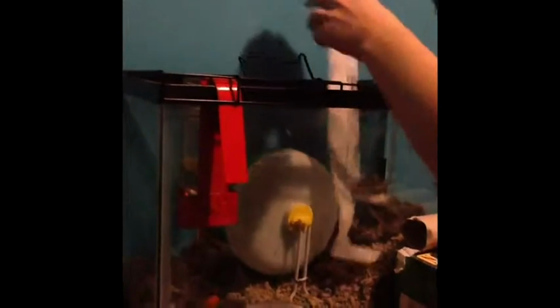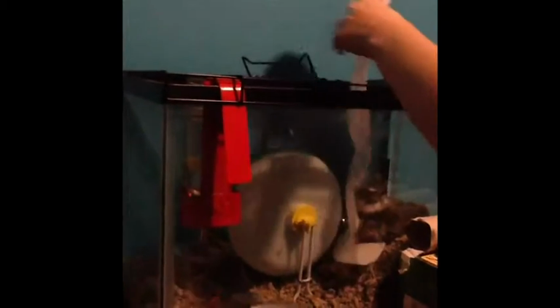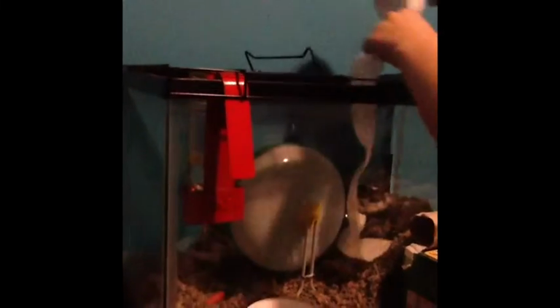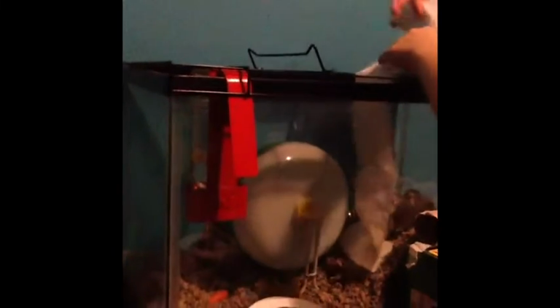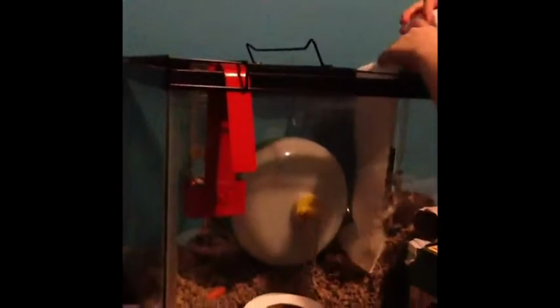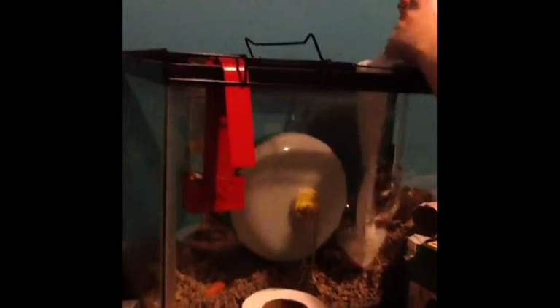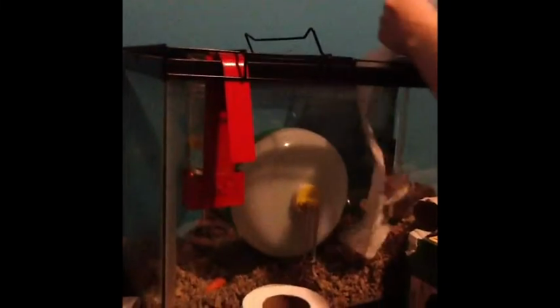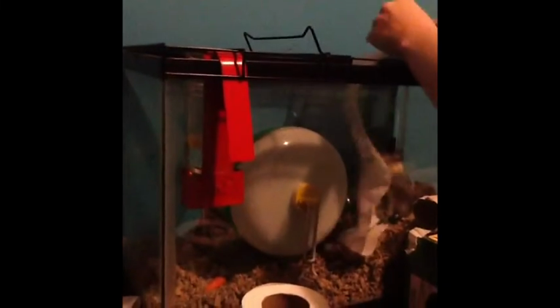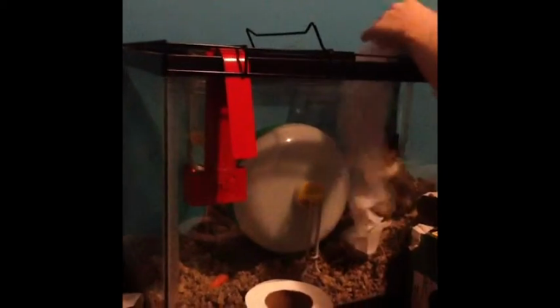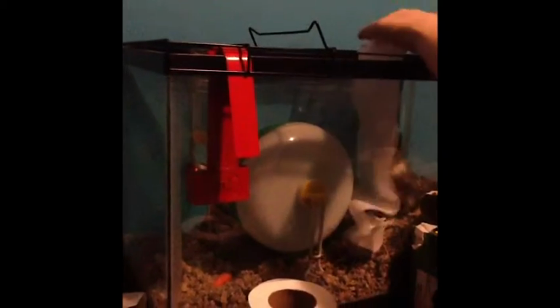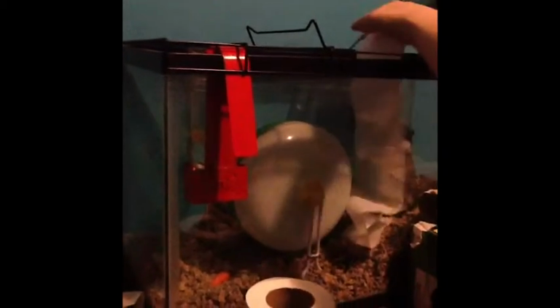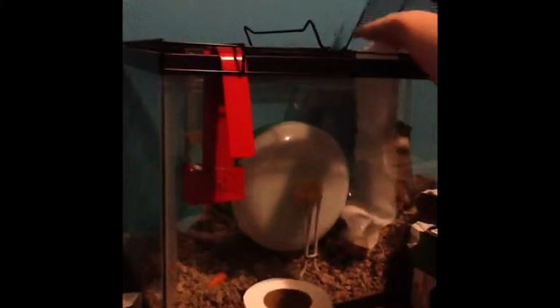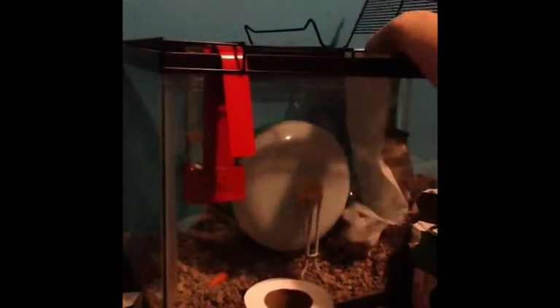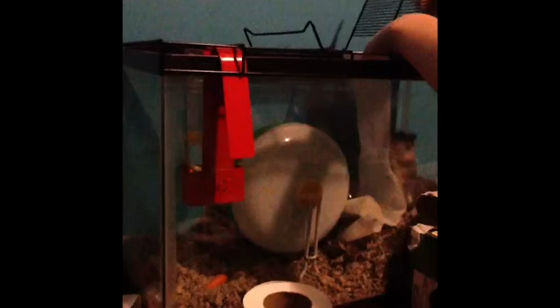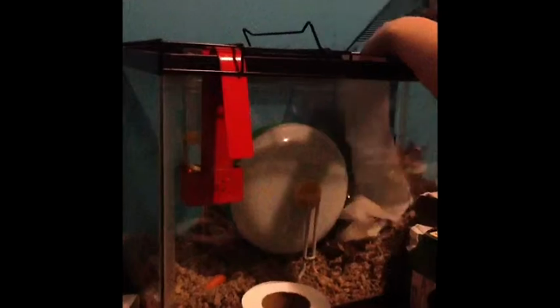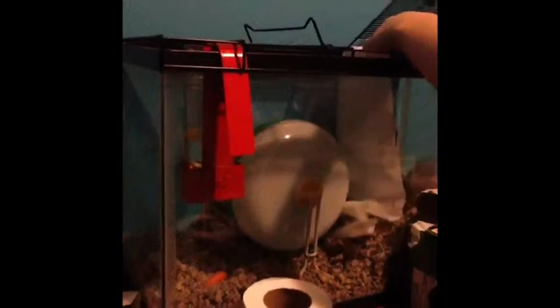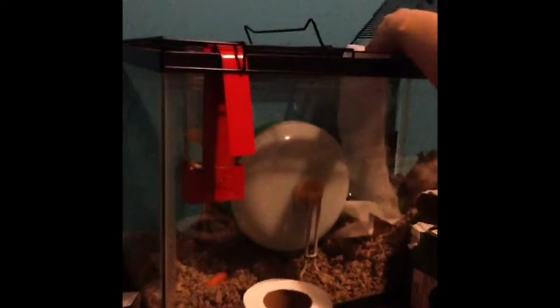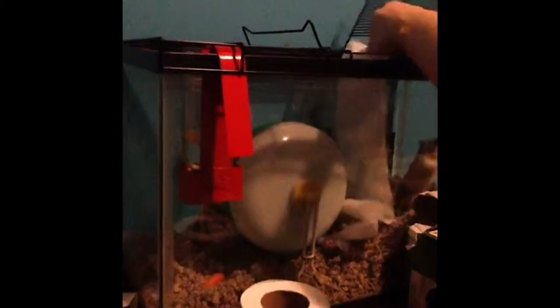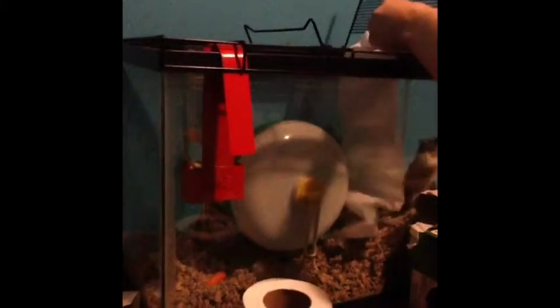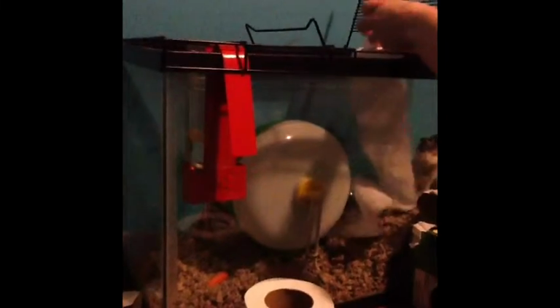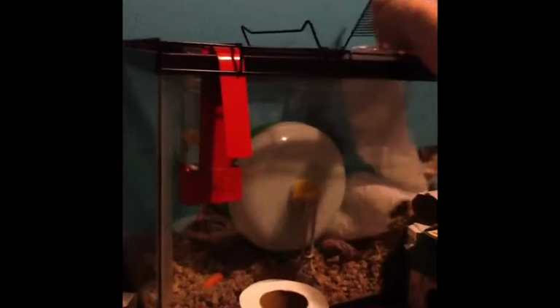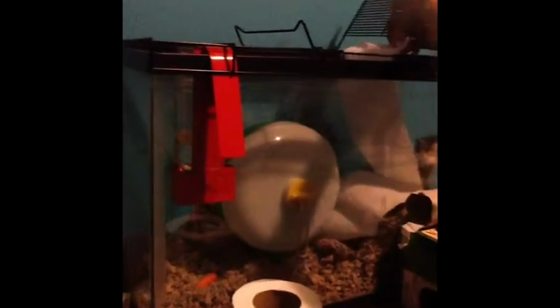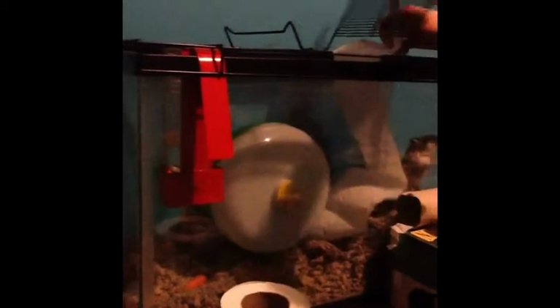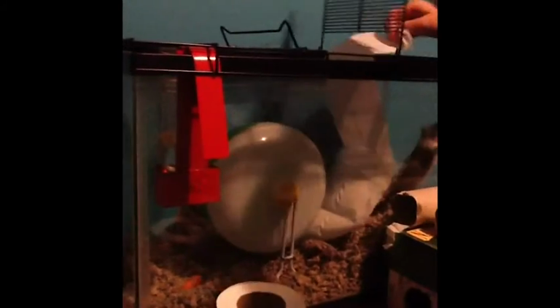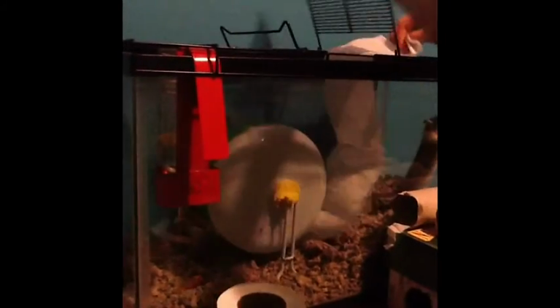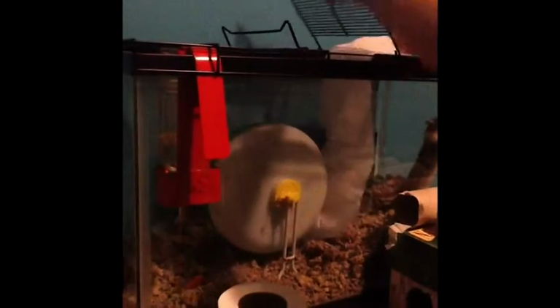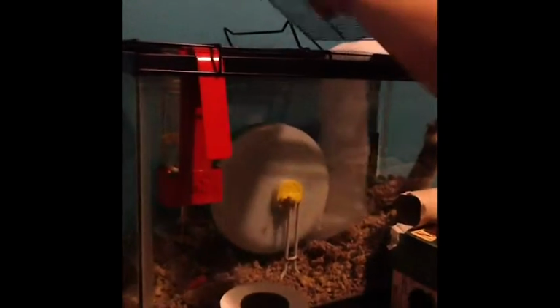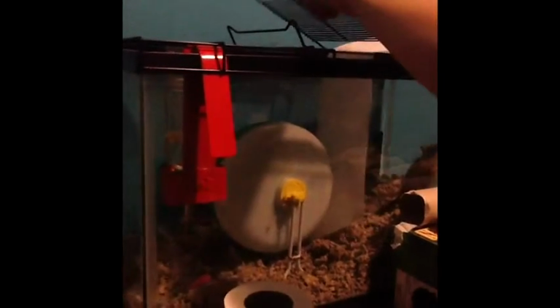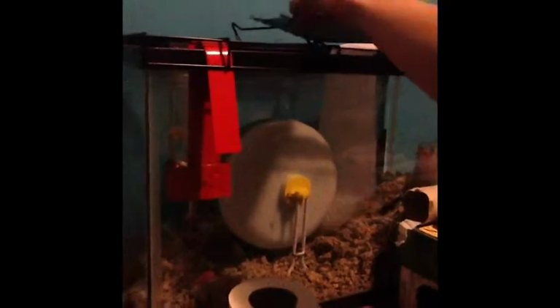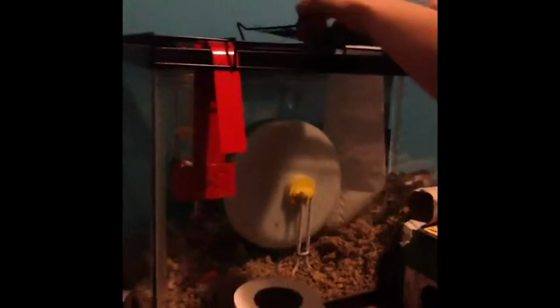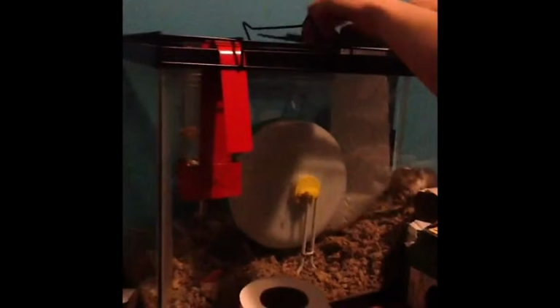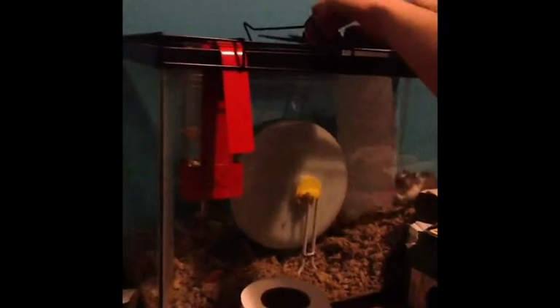Then your gerbils will start biting it and clawing at the top of it. They'll go crazy.